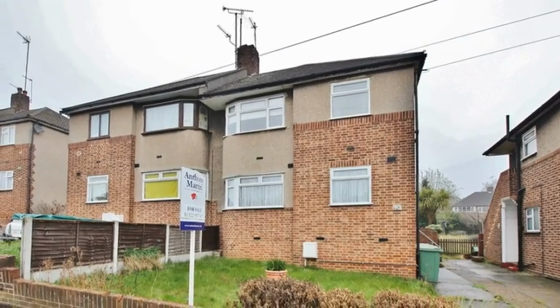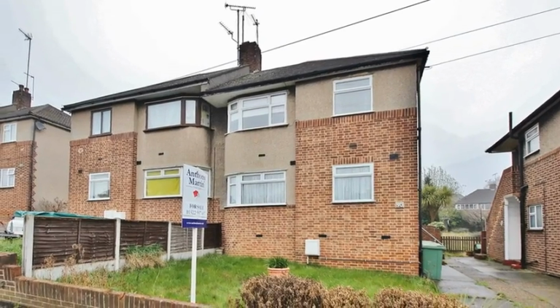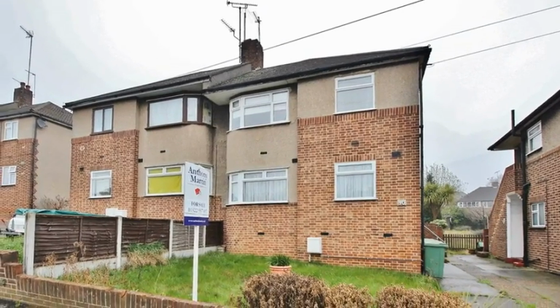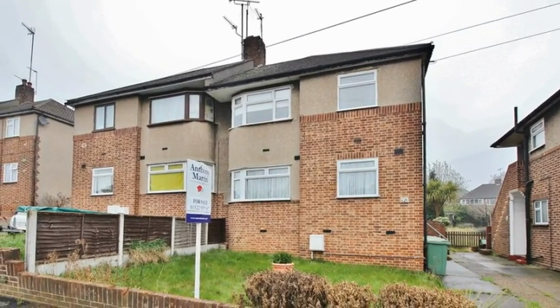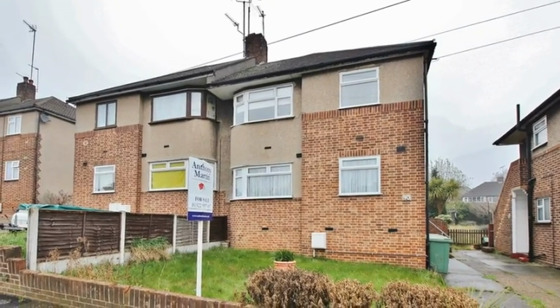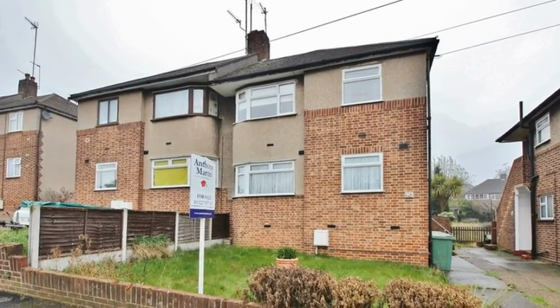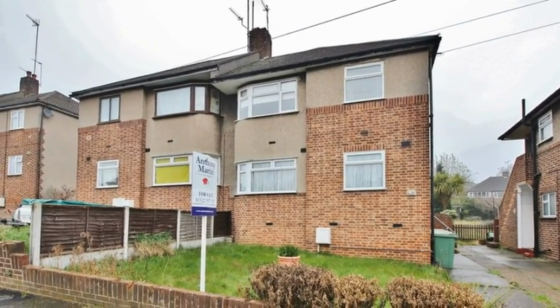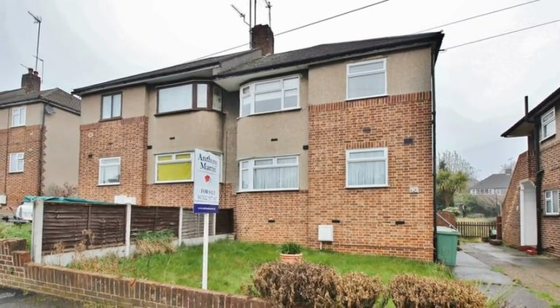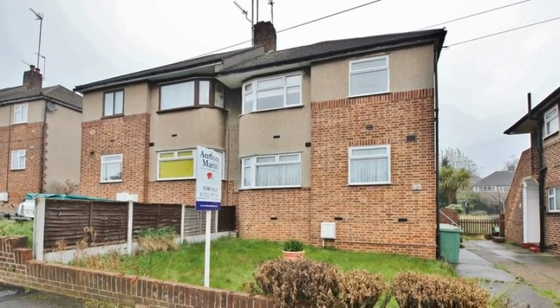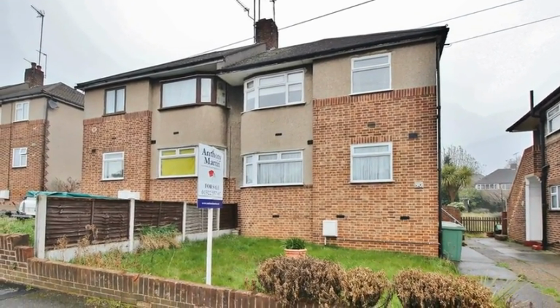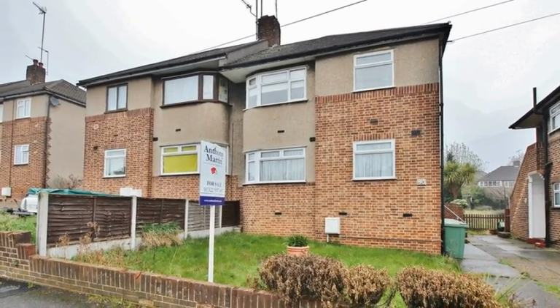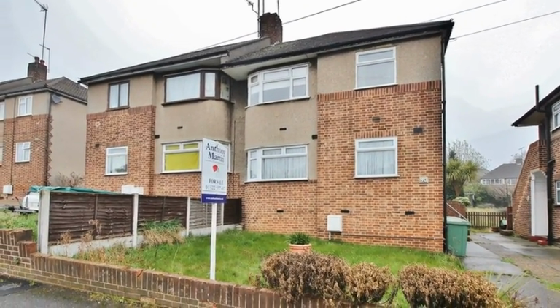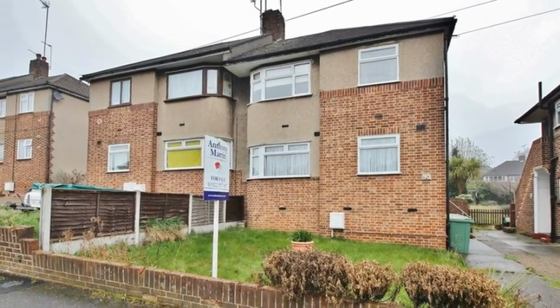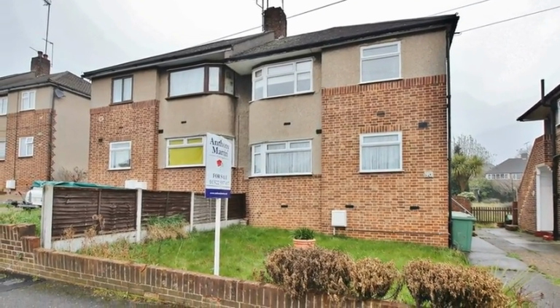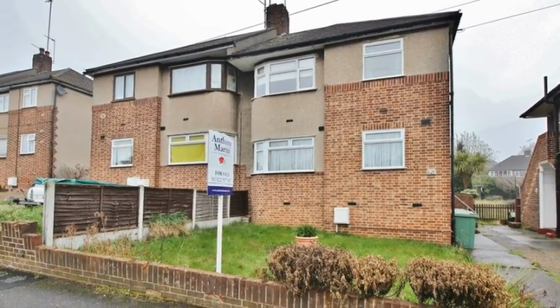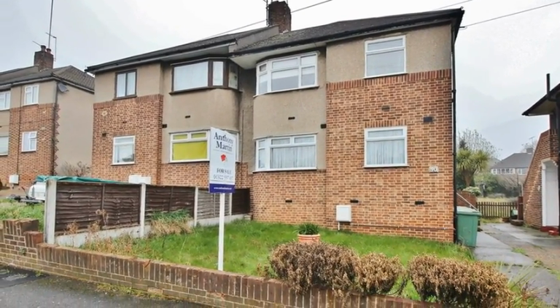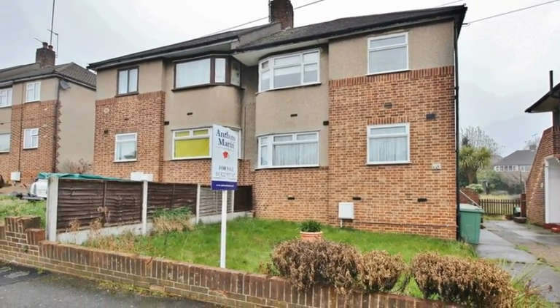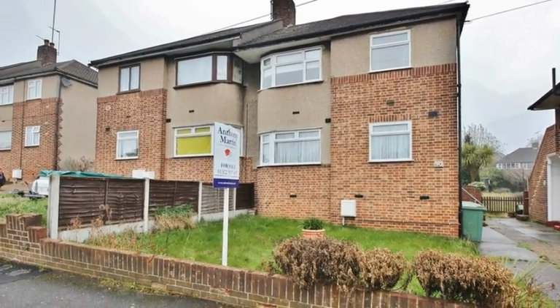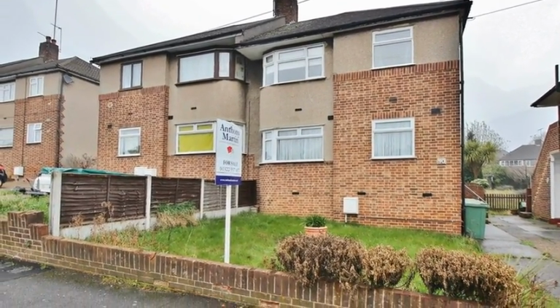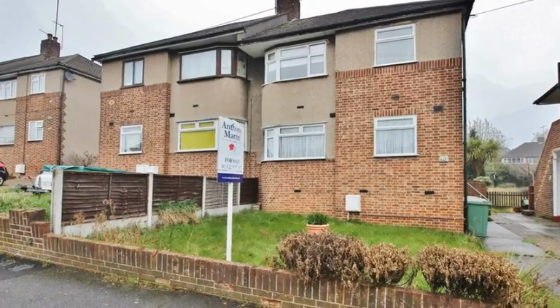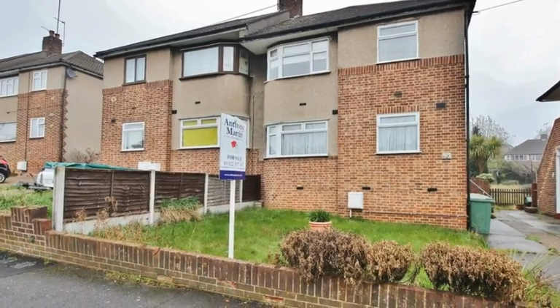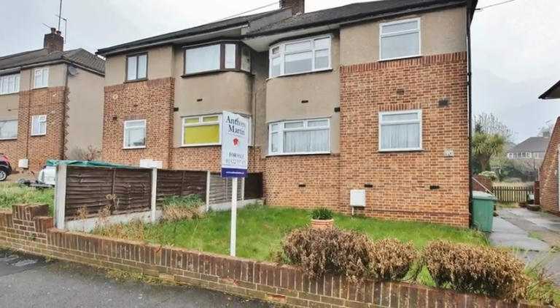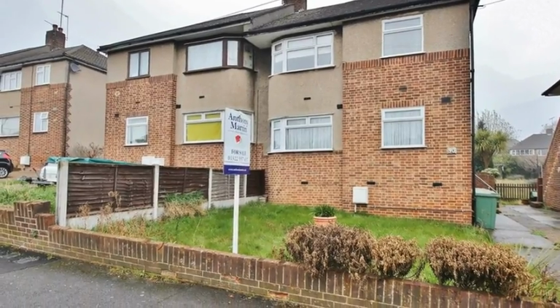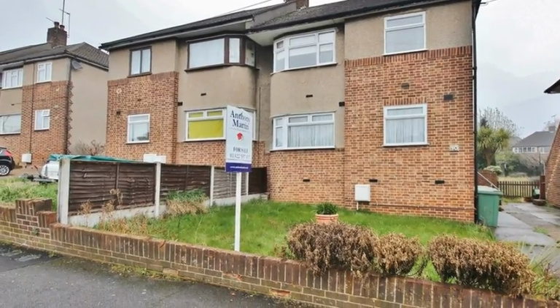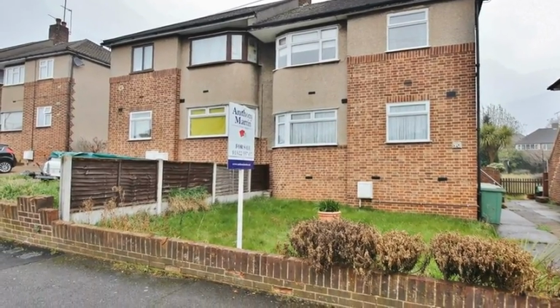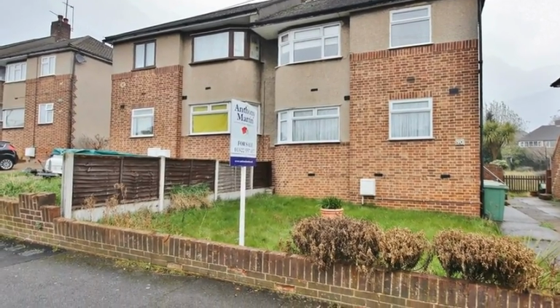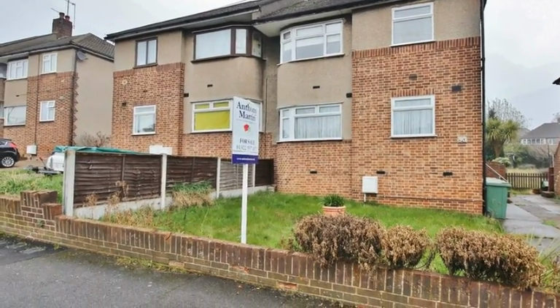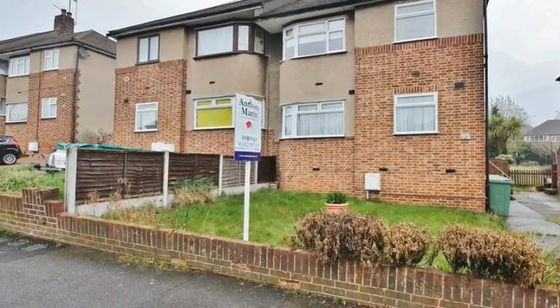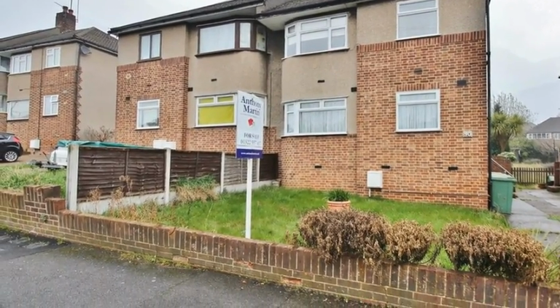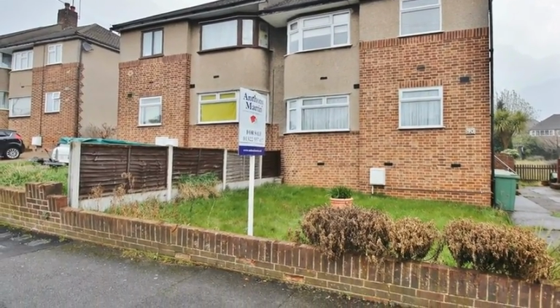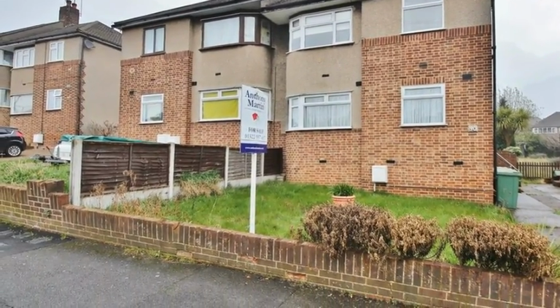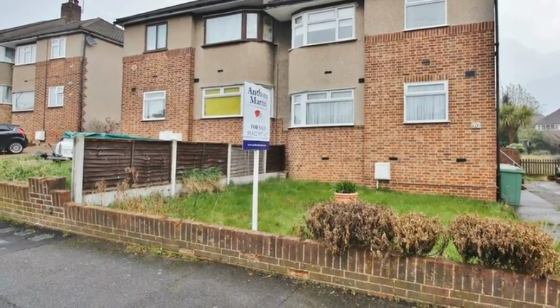This stunning two-bedroom first-floor maisonette is situated in a popular area and is offered to the market chain-free.